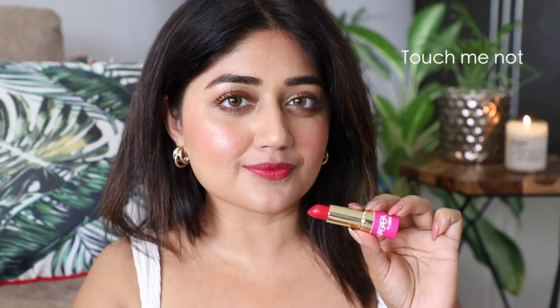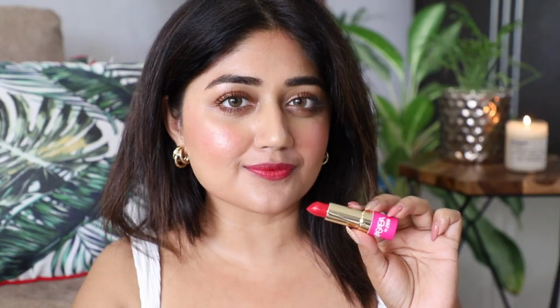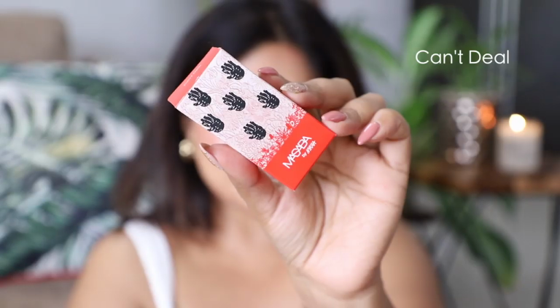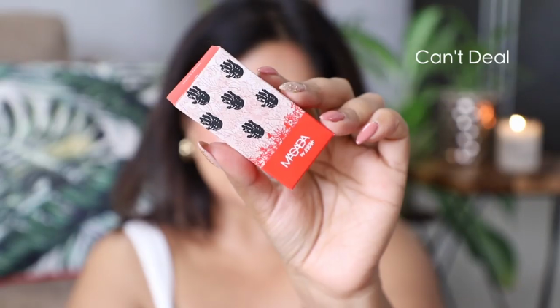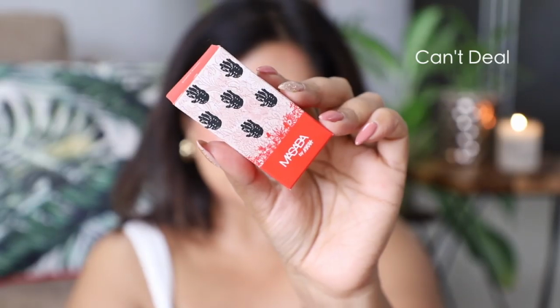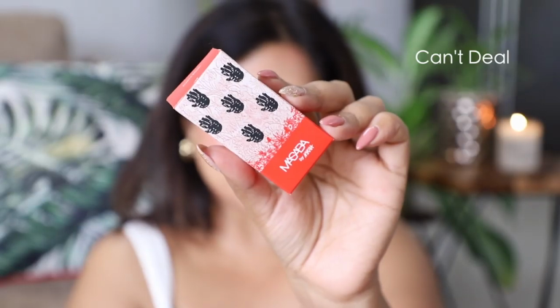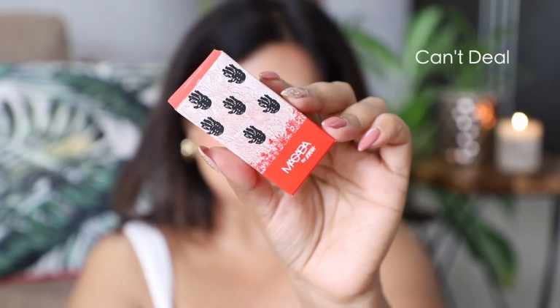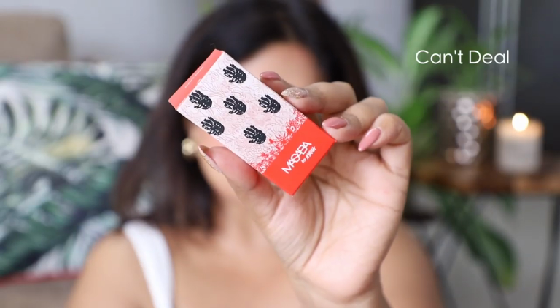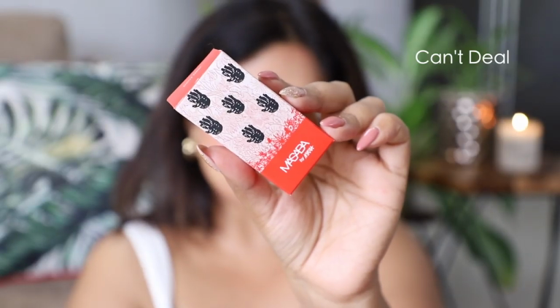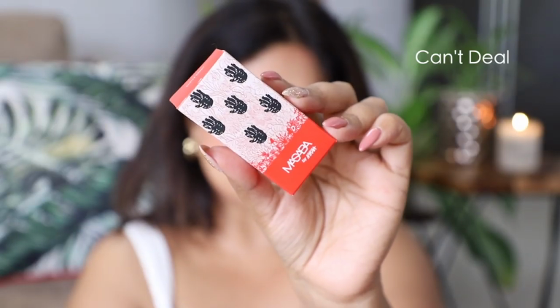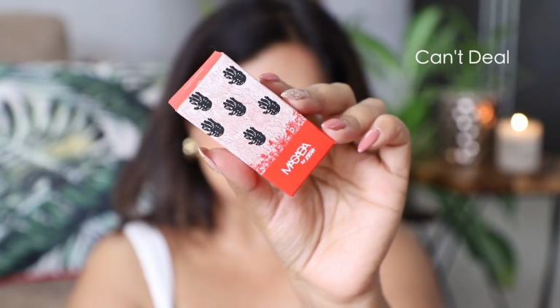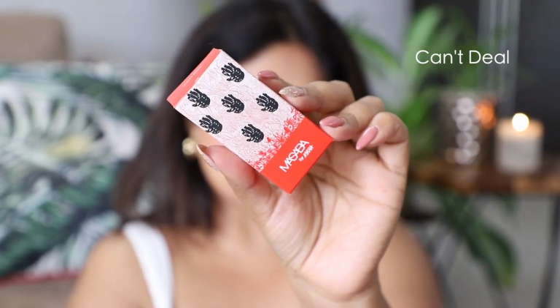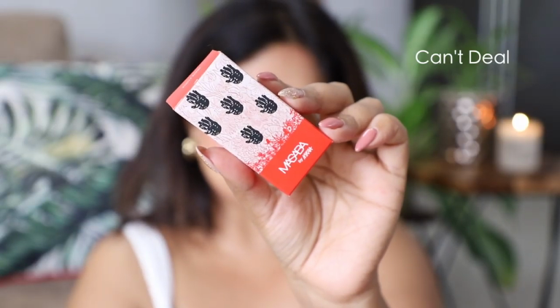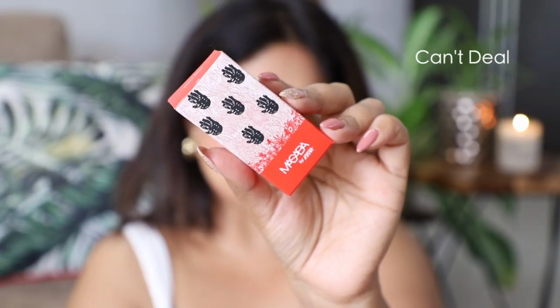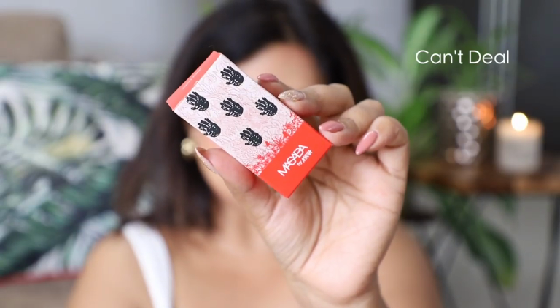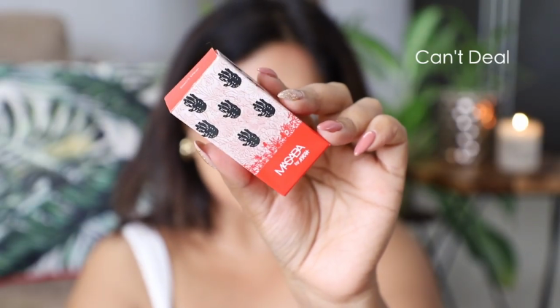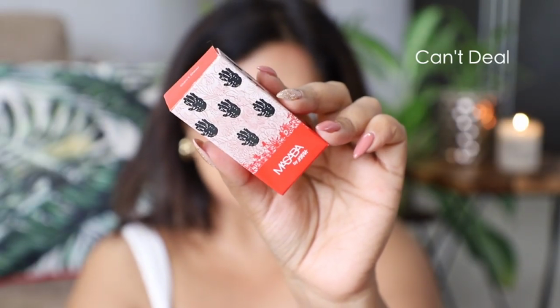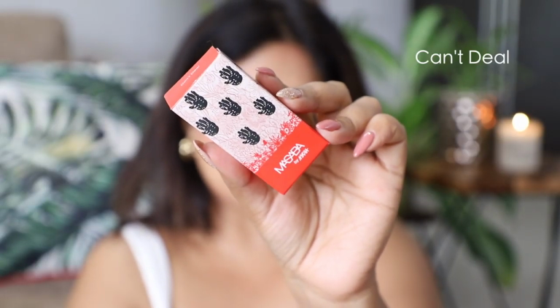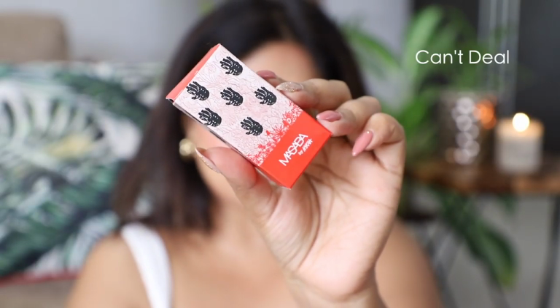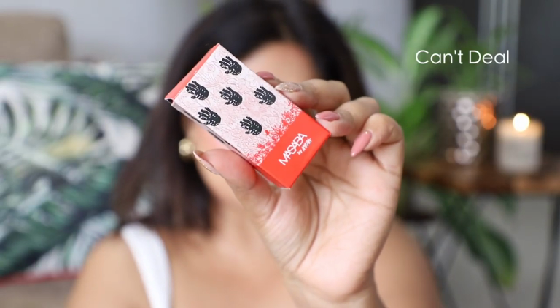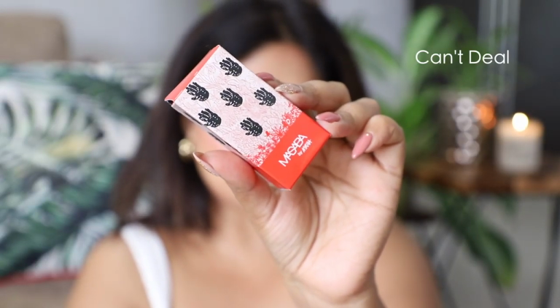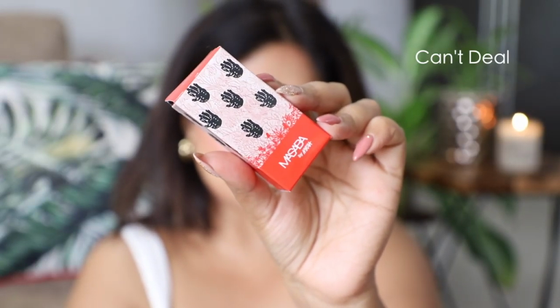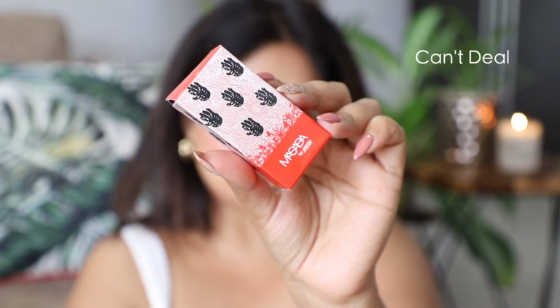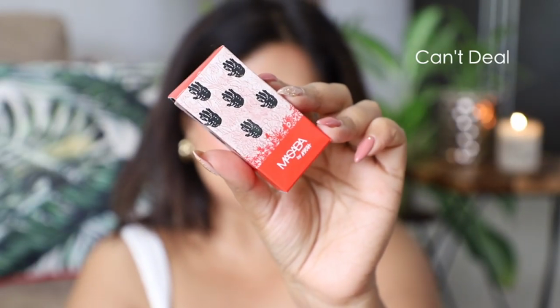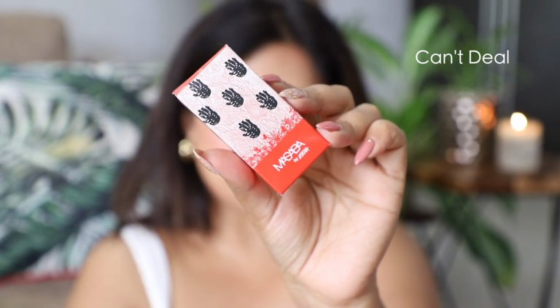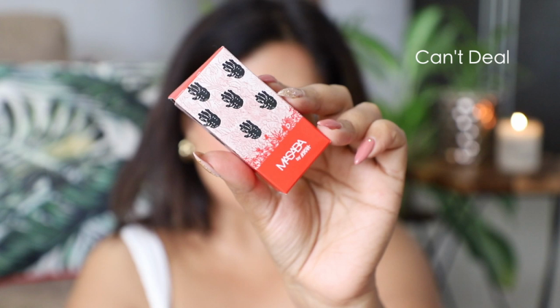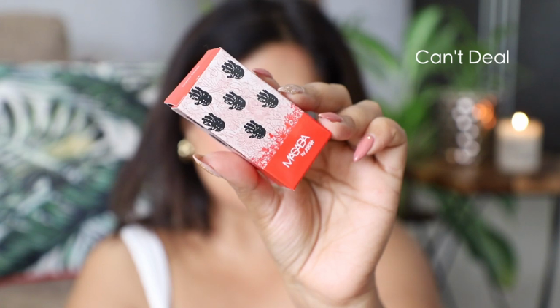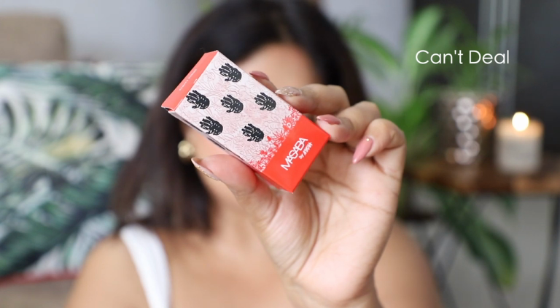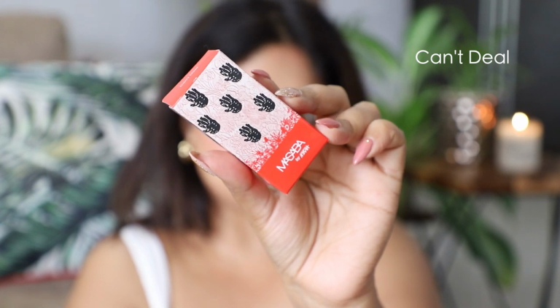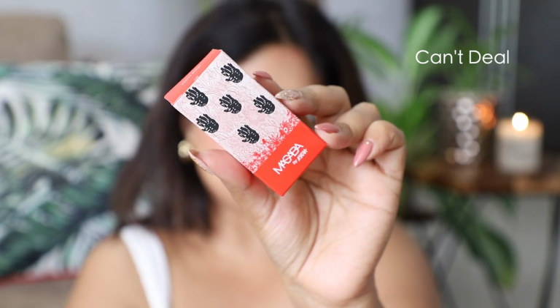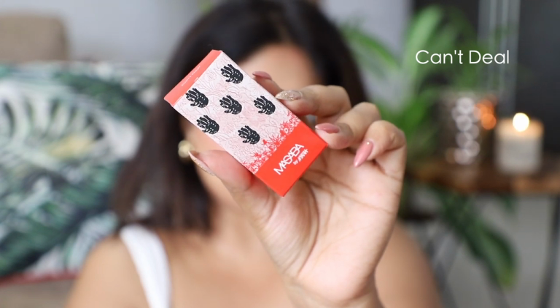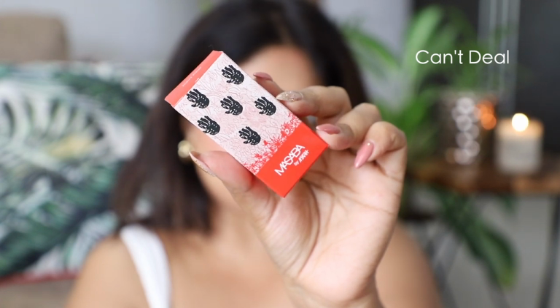The next shade is called Can't Deal and this is a very orange-toned red.